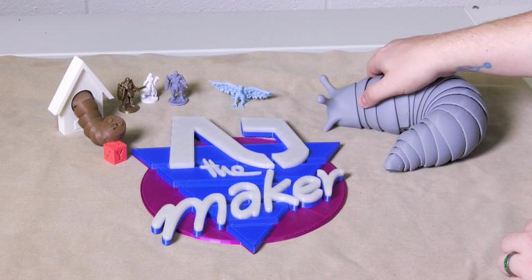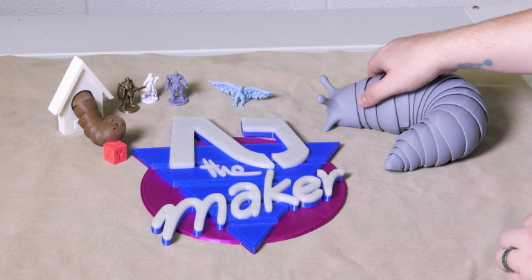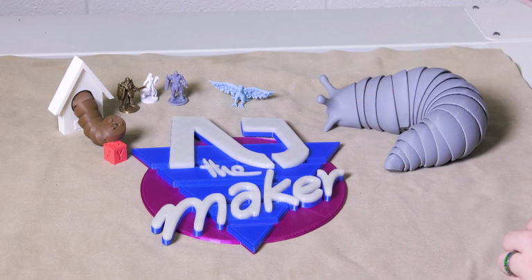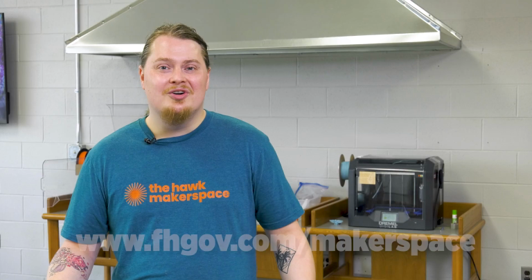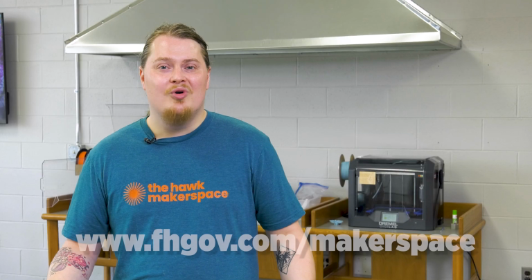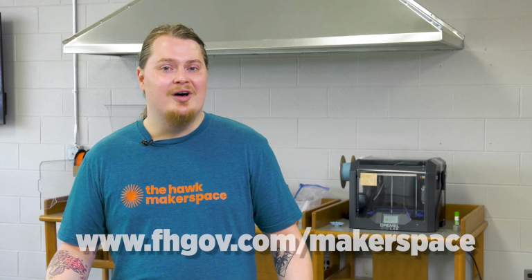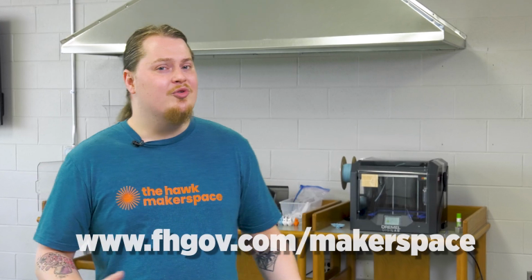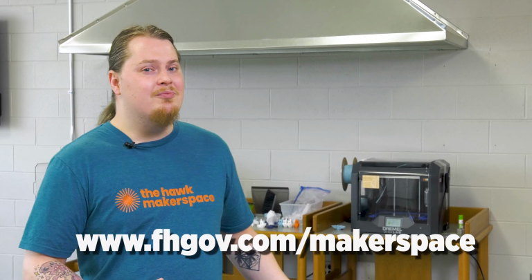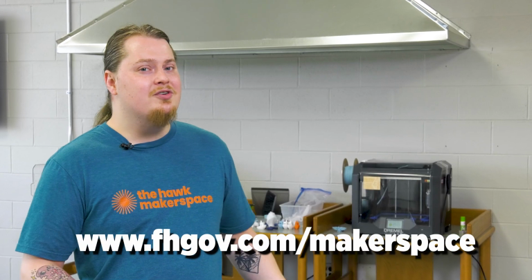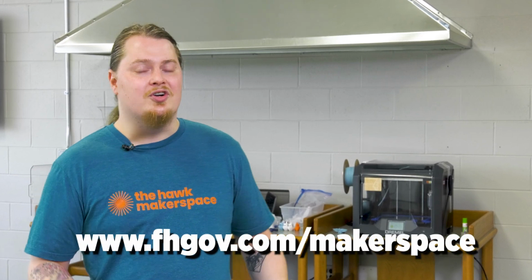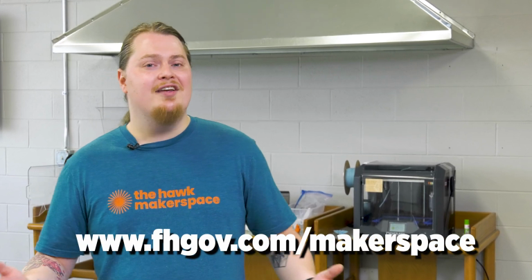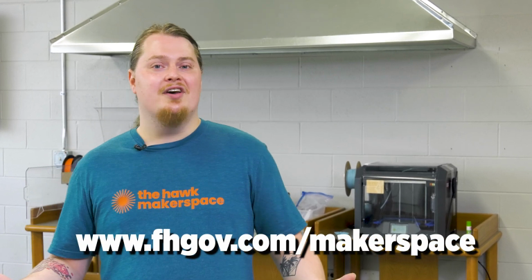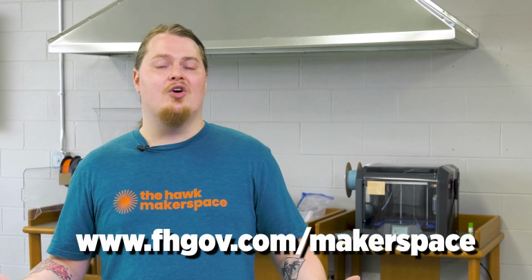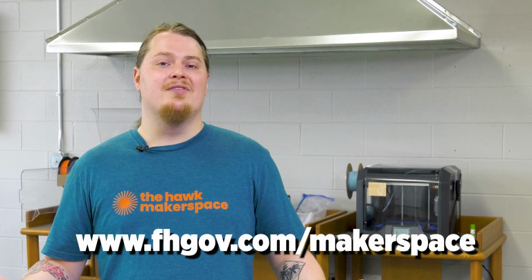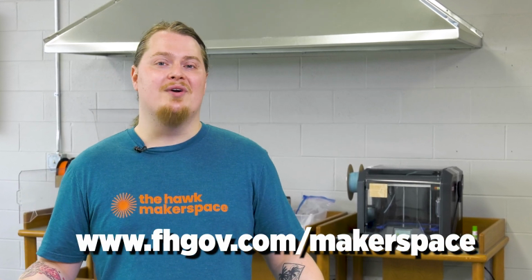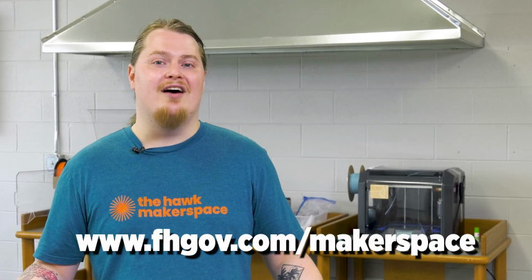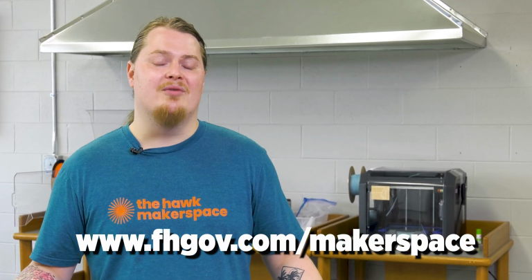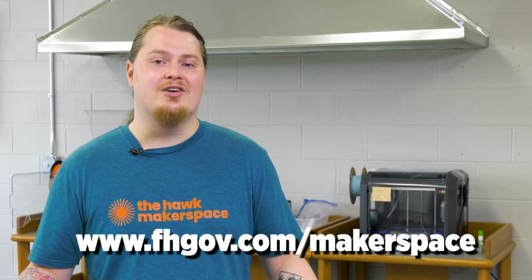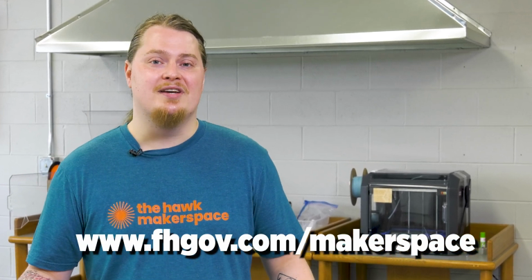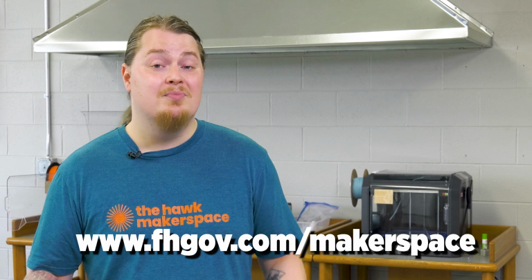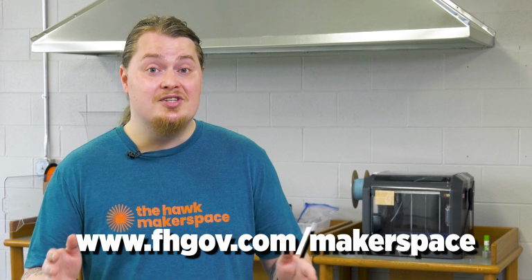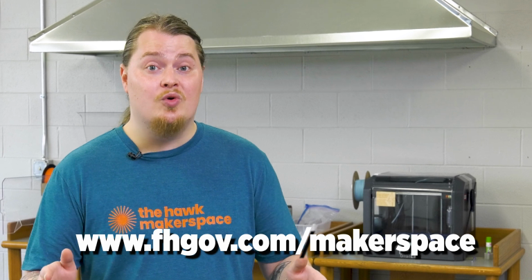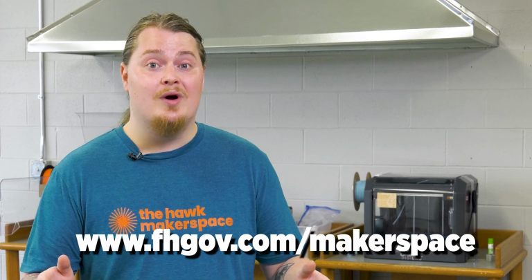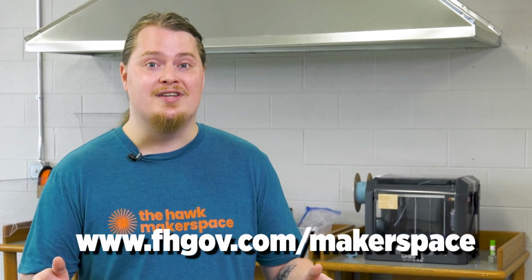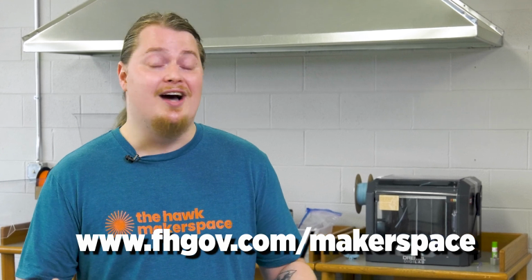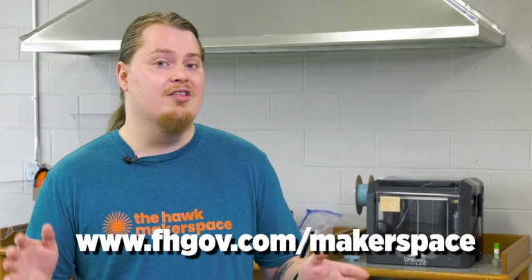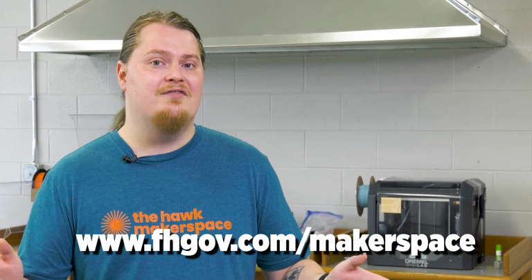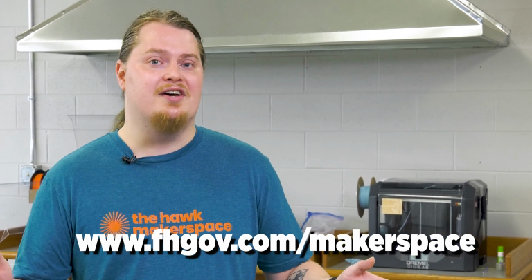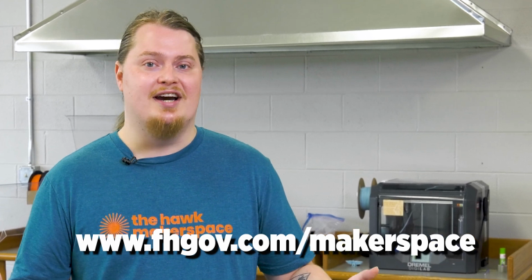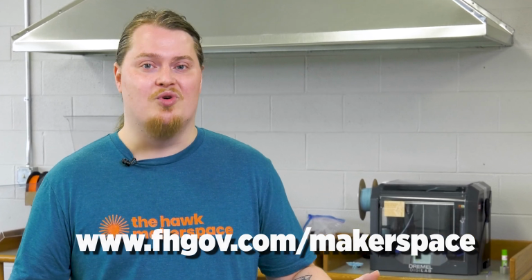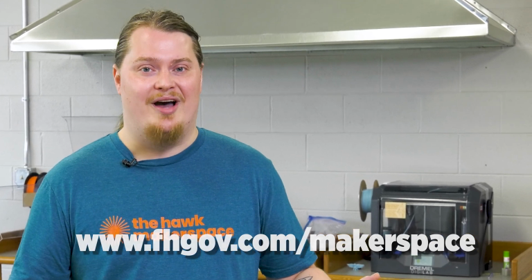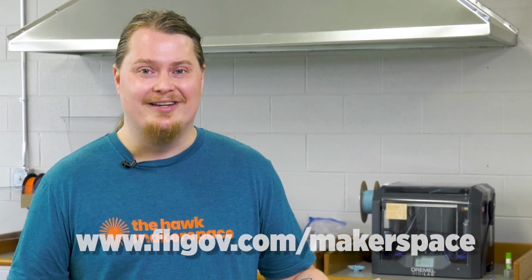If you'd like to learn more about our 3D printers or any of the other equipment that we have in our makerspace, please go to our website. I'd love to tell you guys more about it.